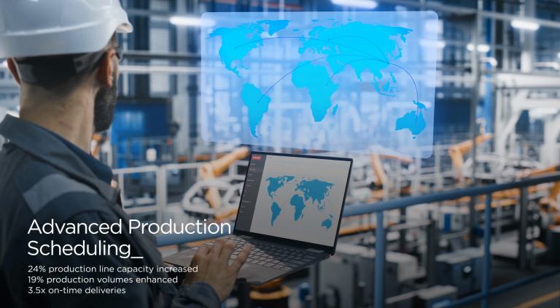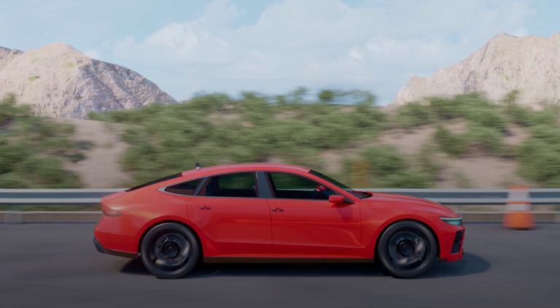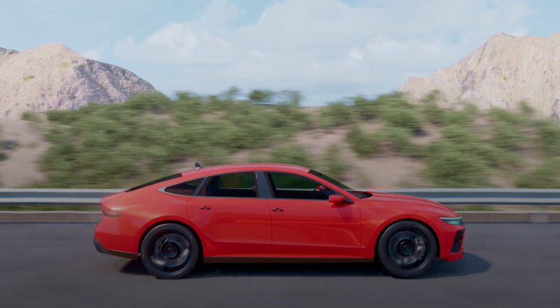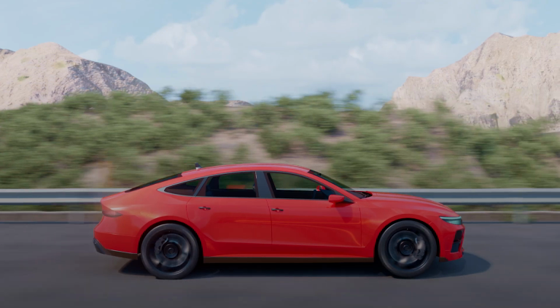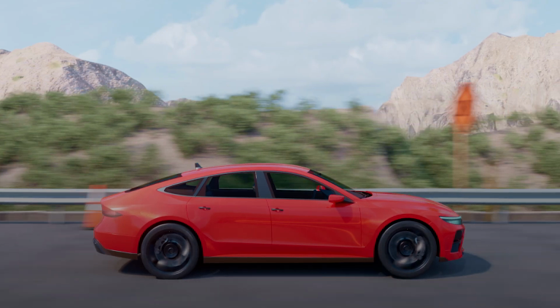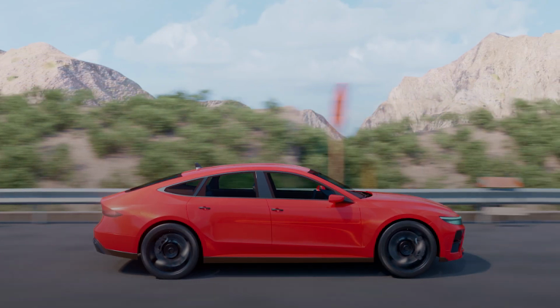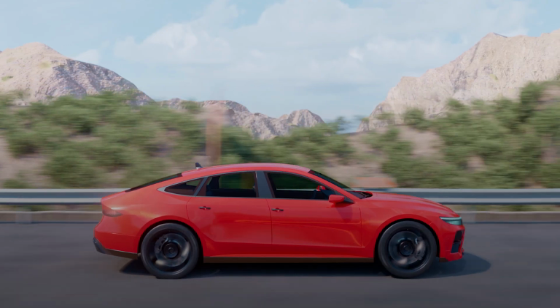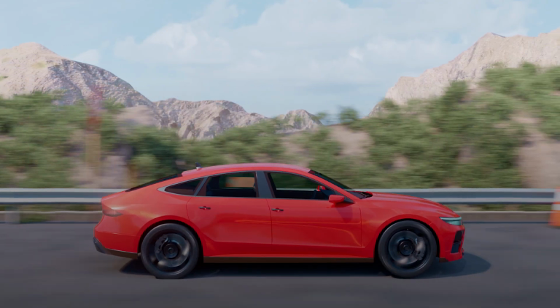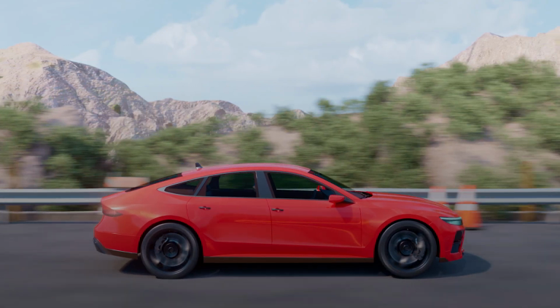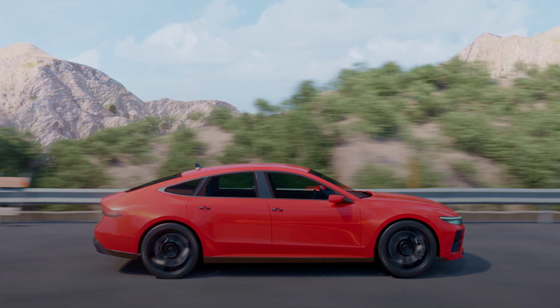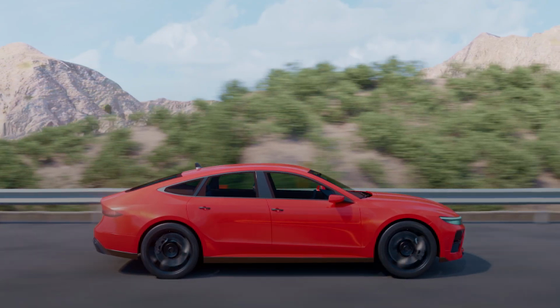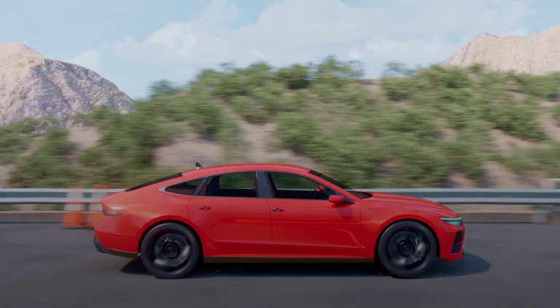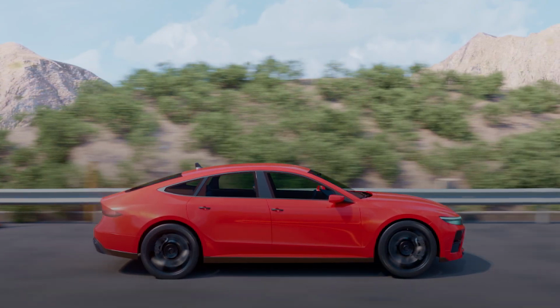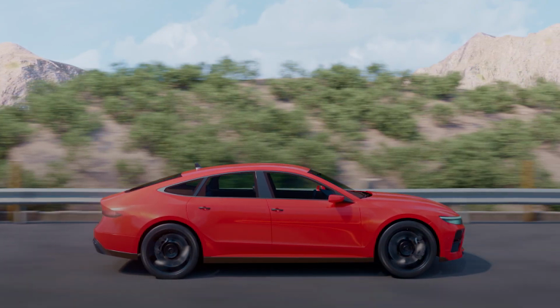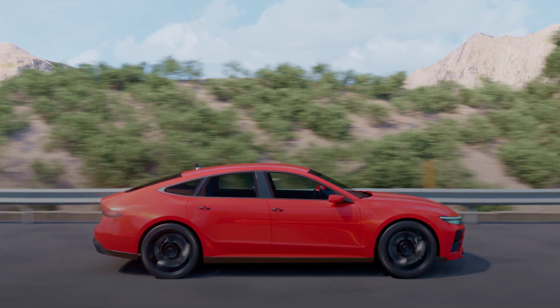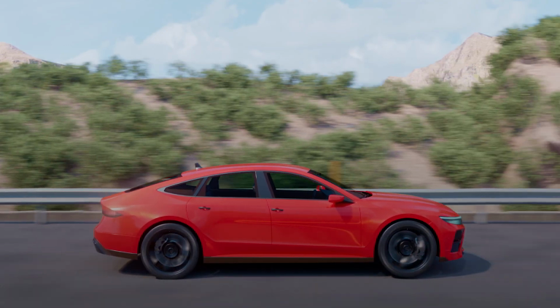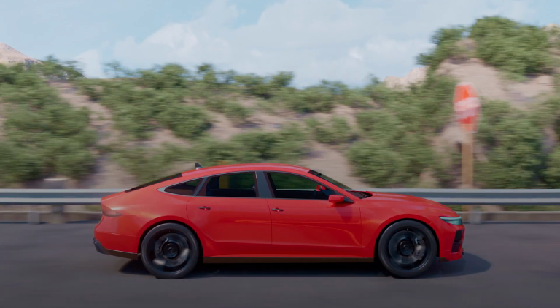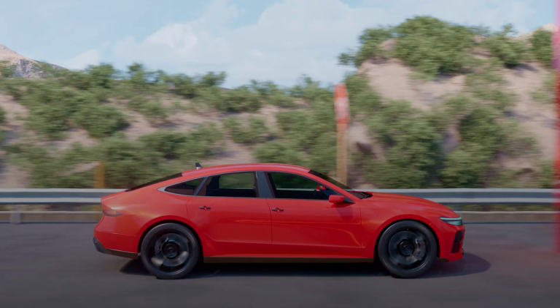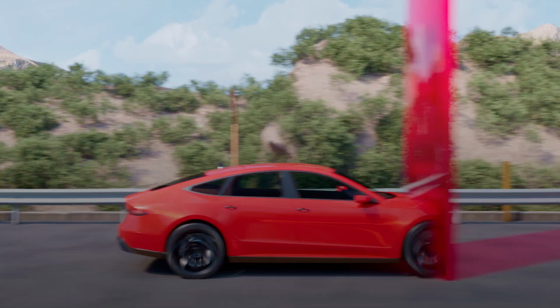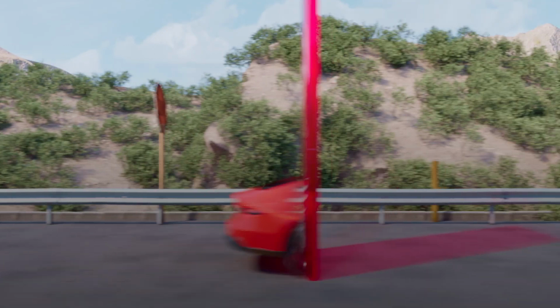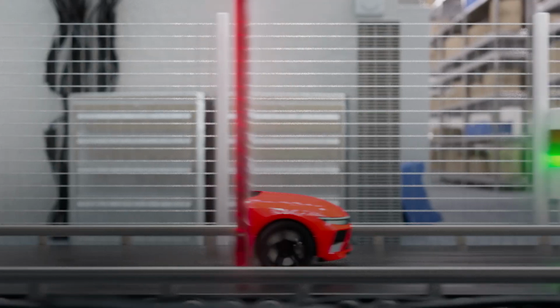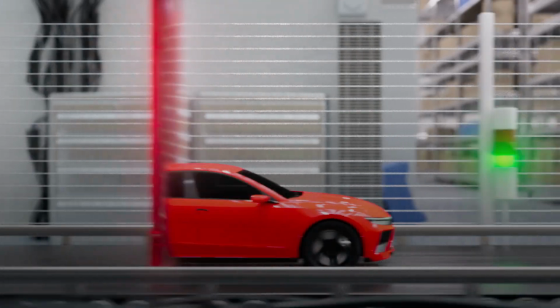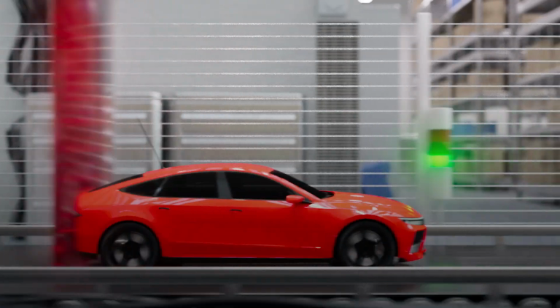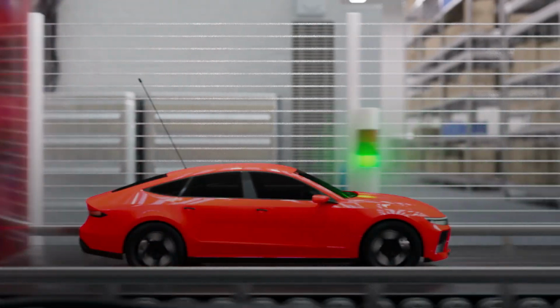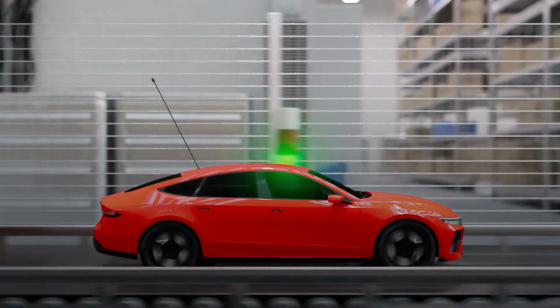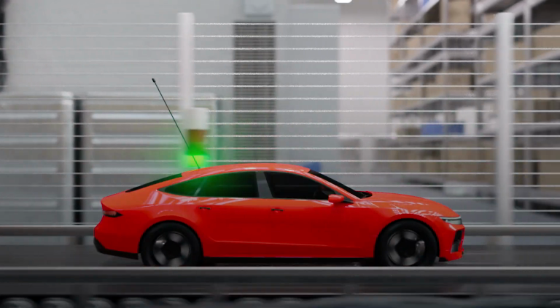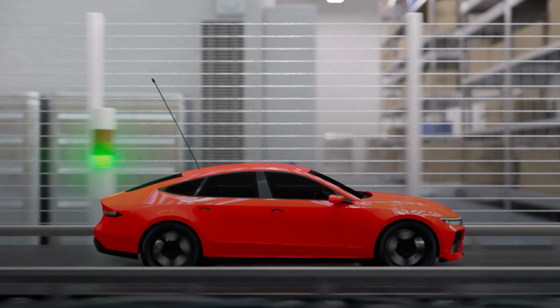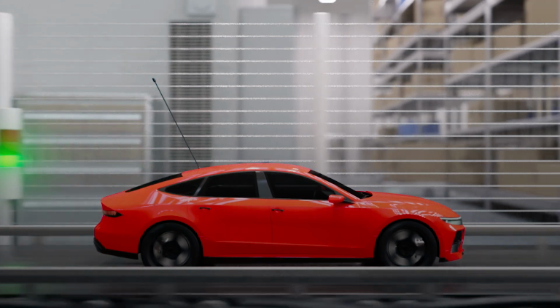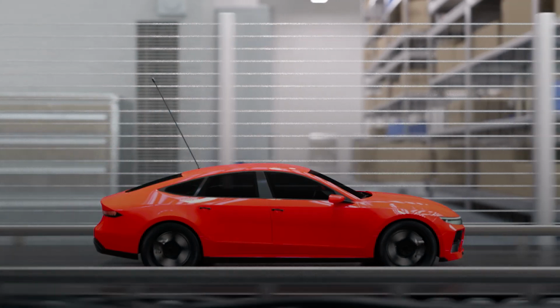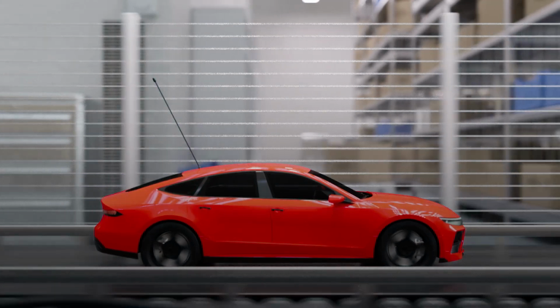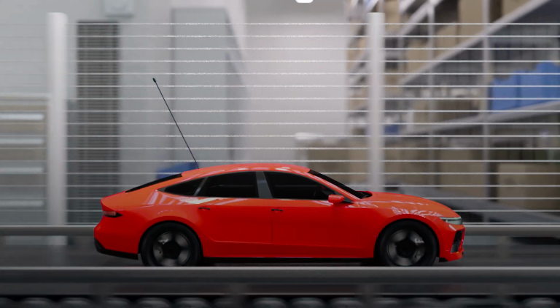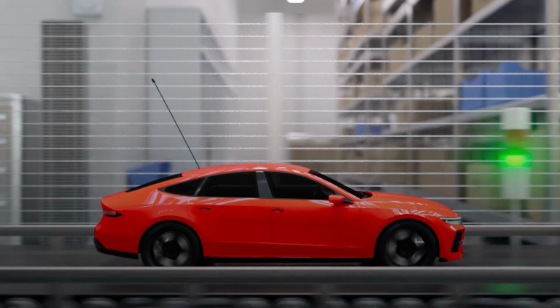And this vision isn't just for big cars, but also little toy ones.